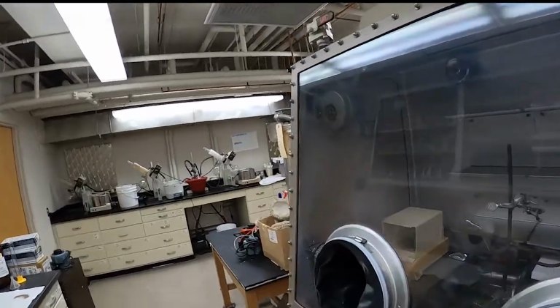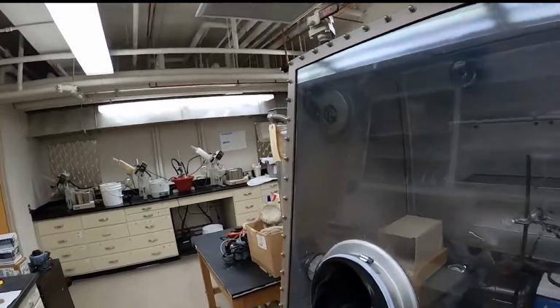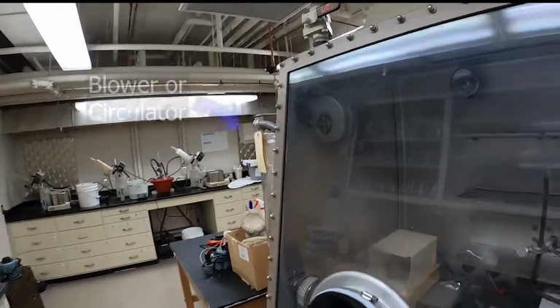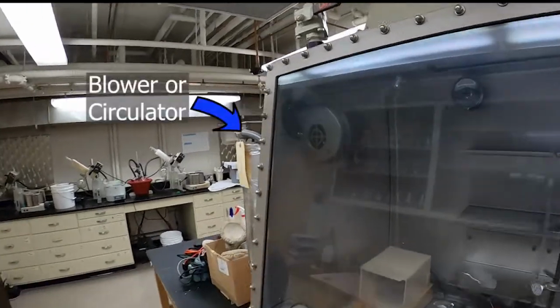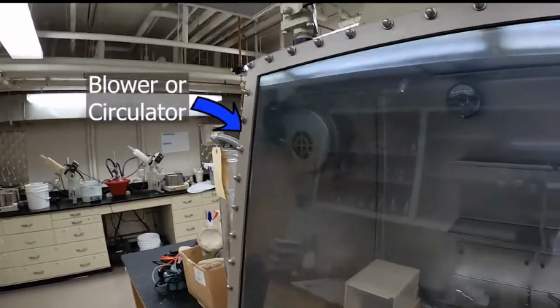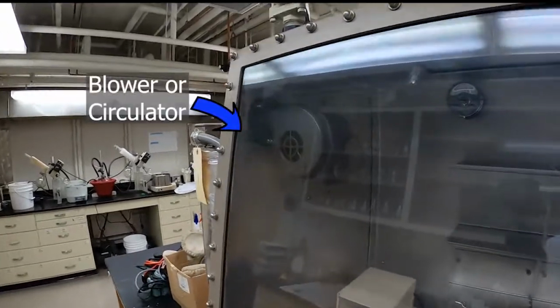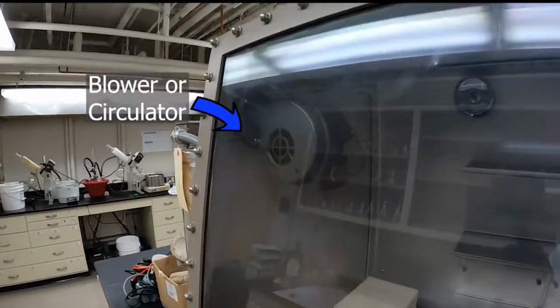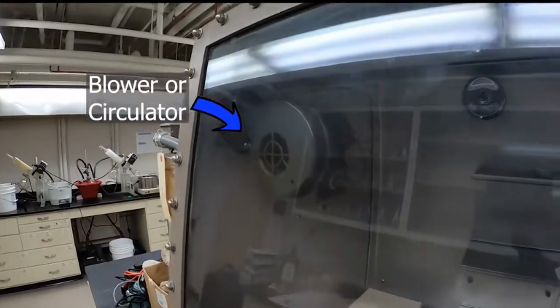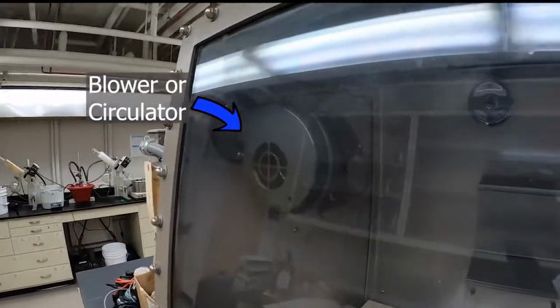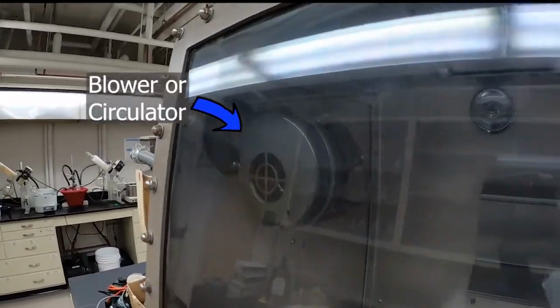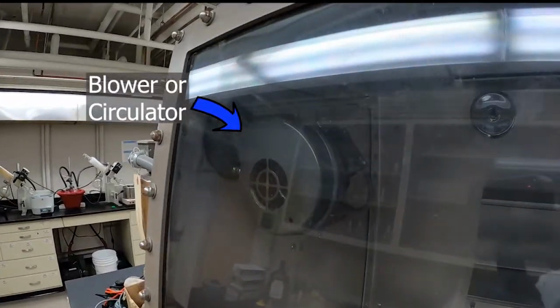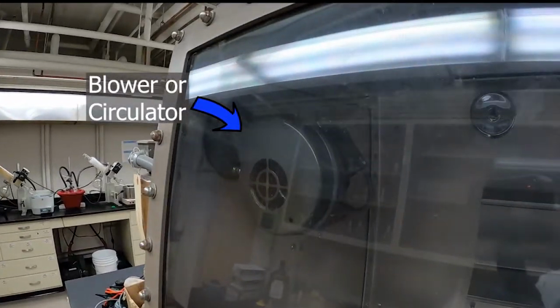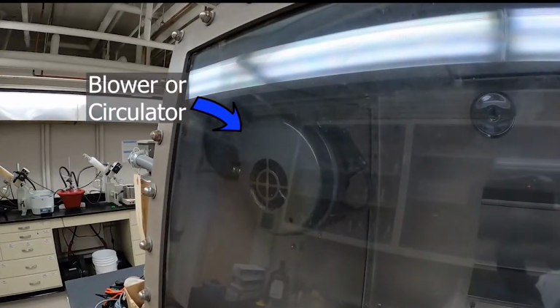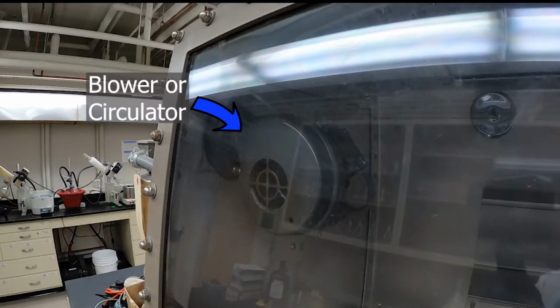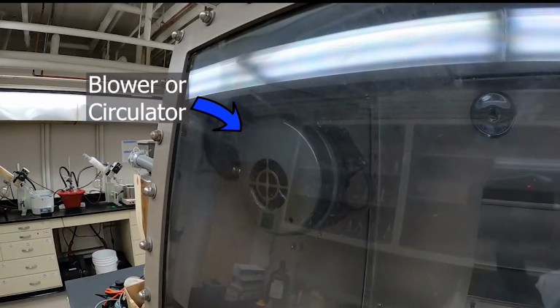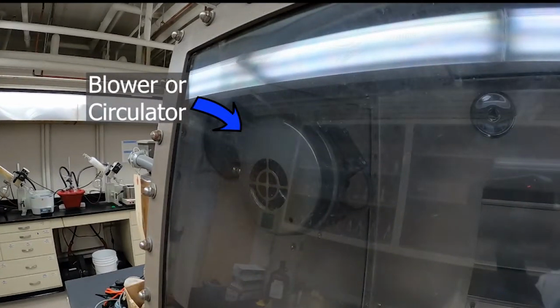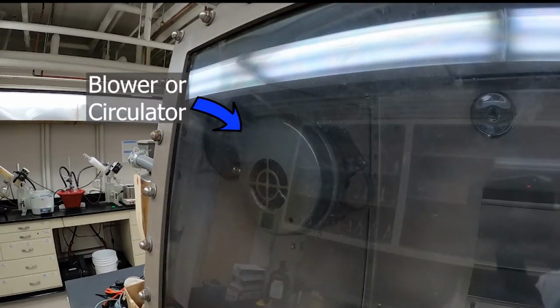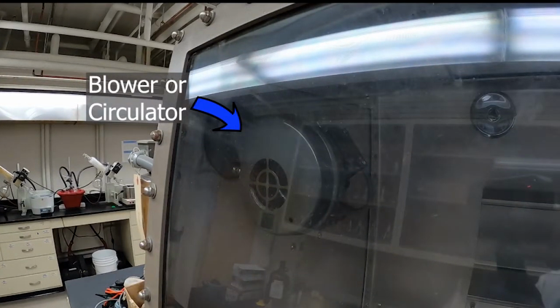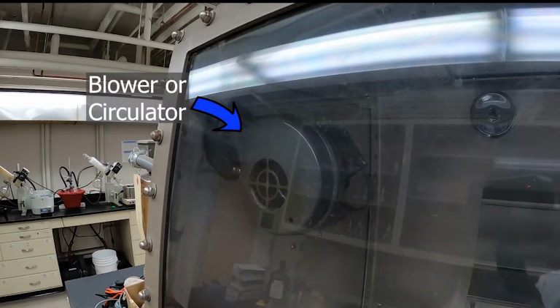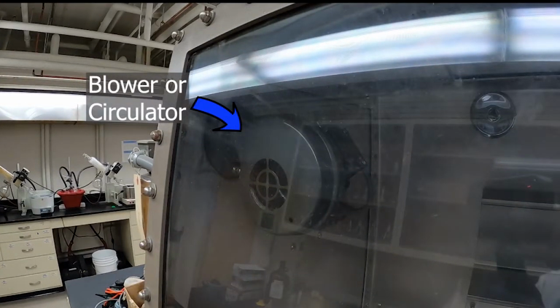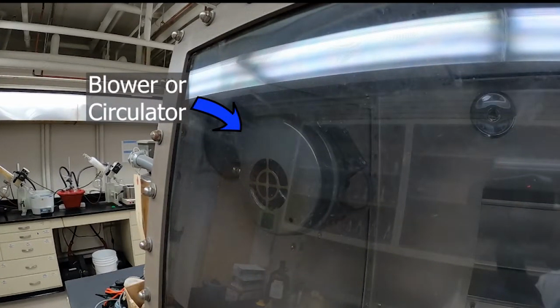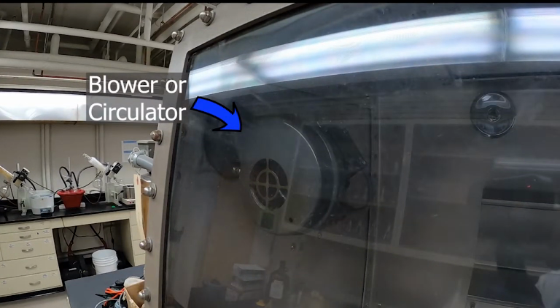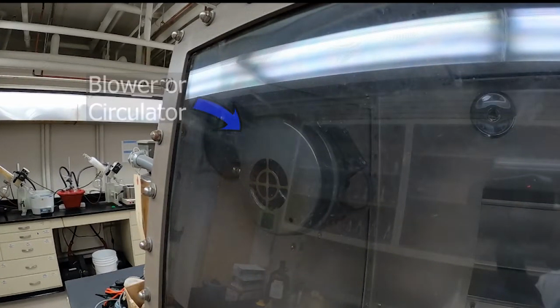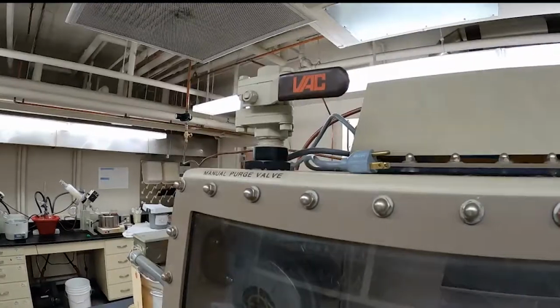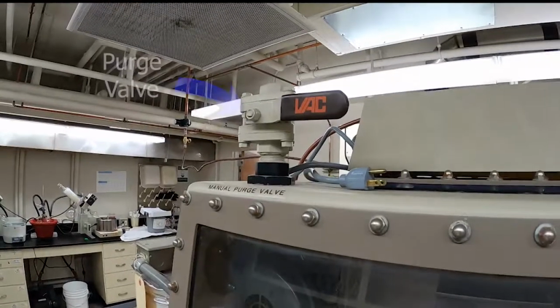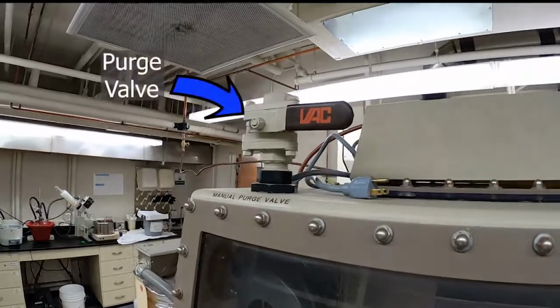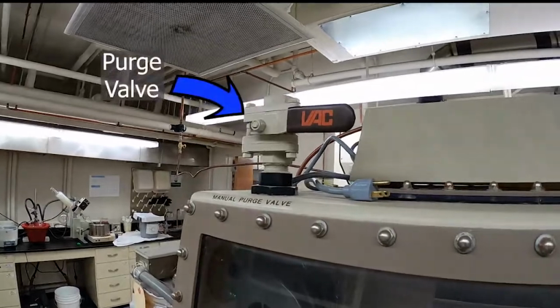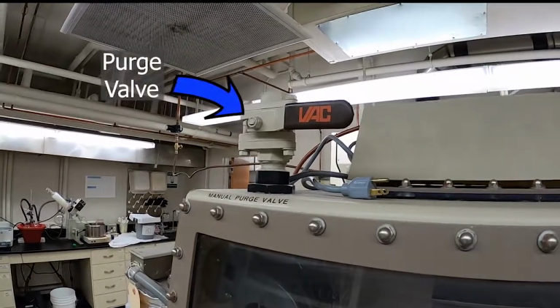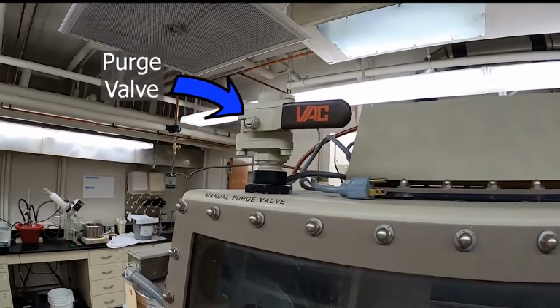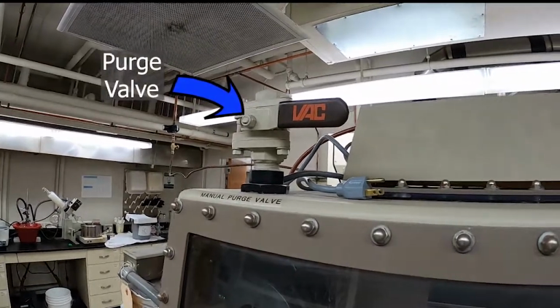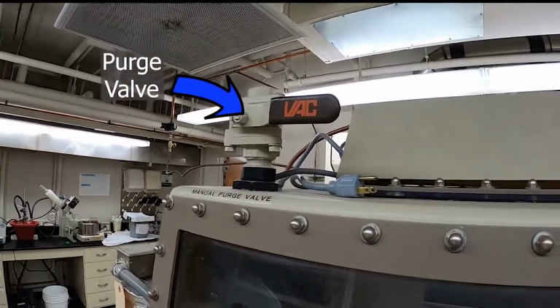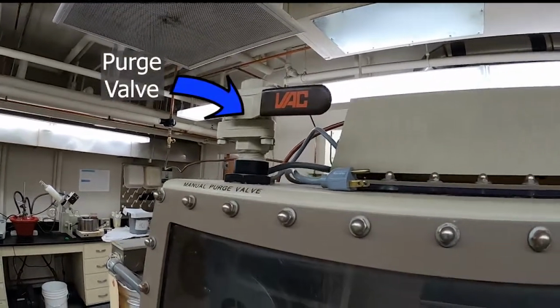There's also a blower fan, and that is the purge valve.